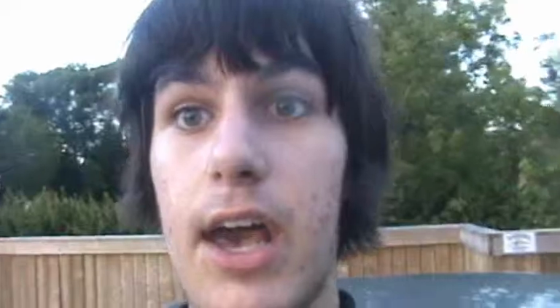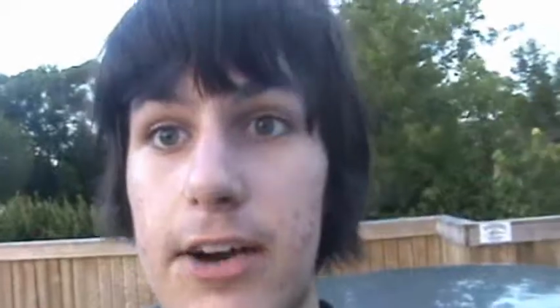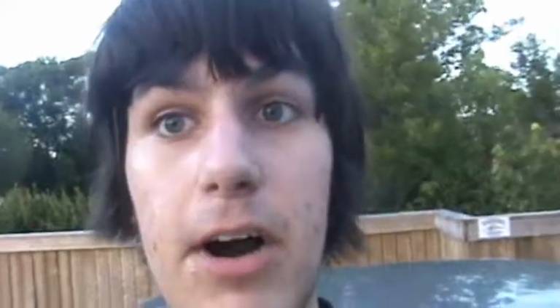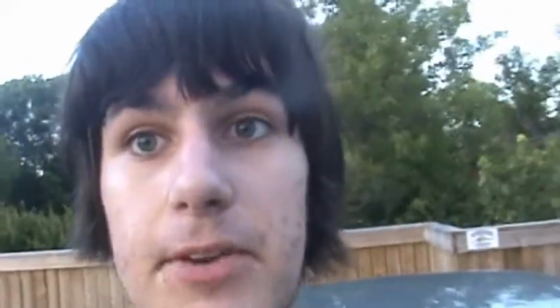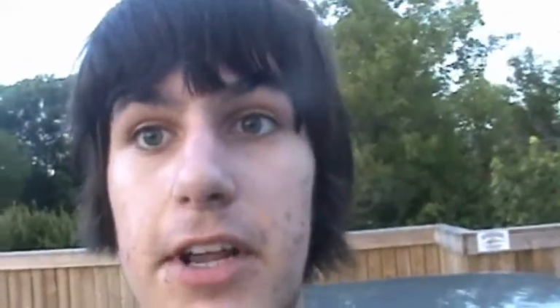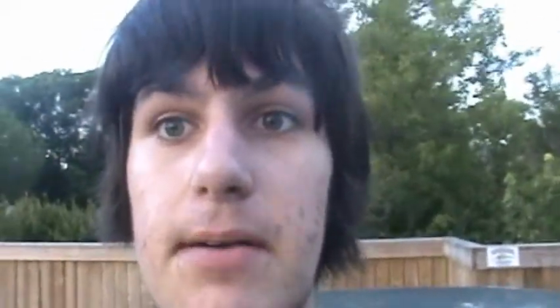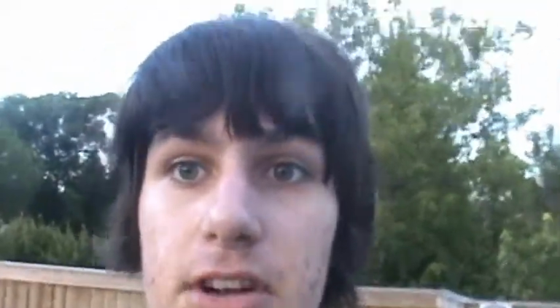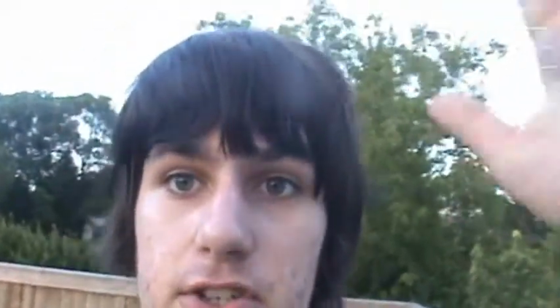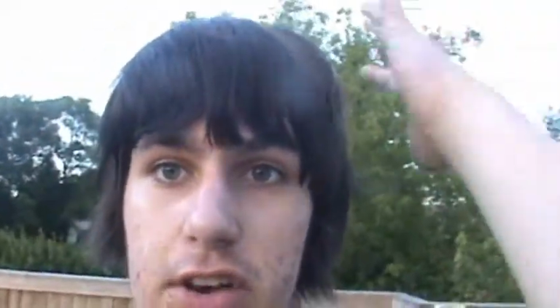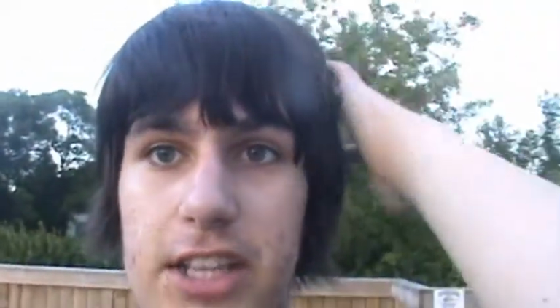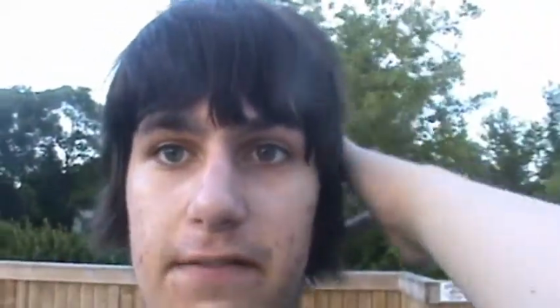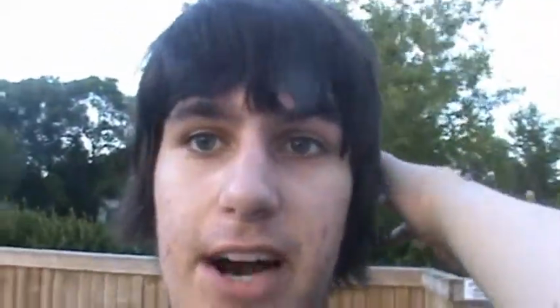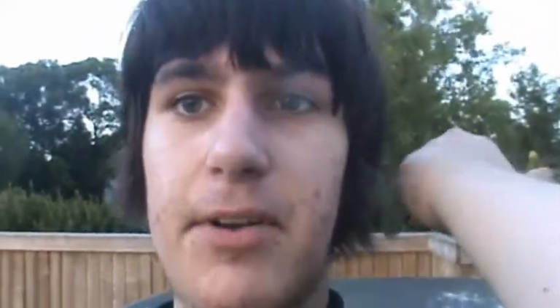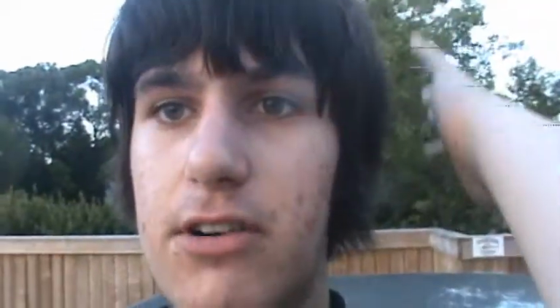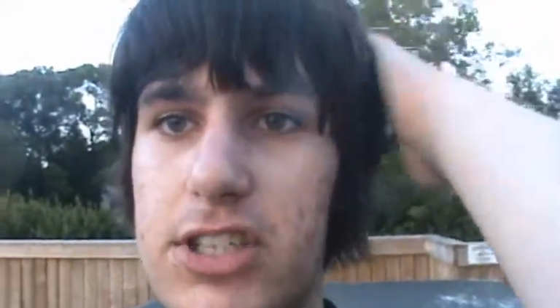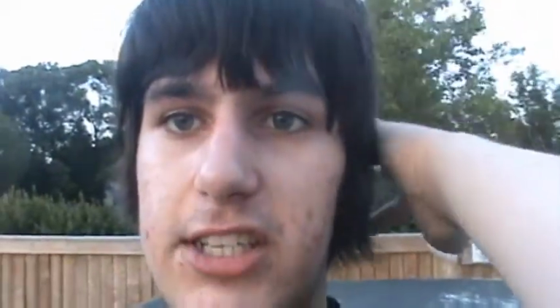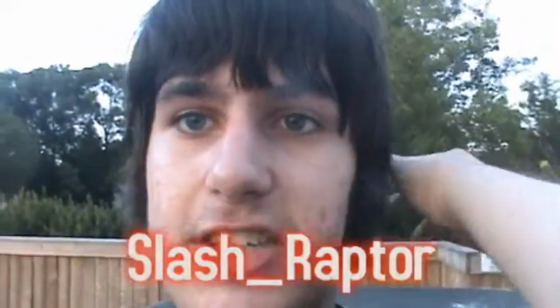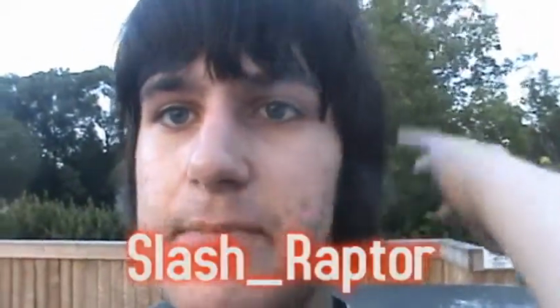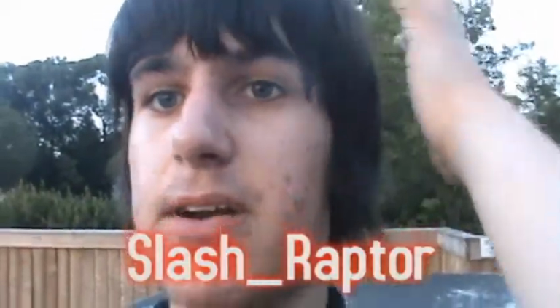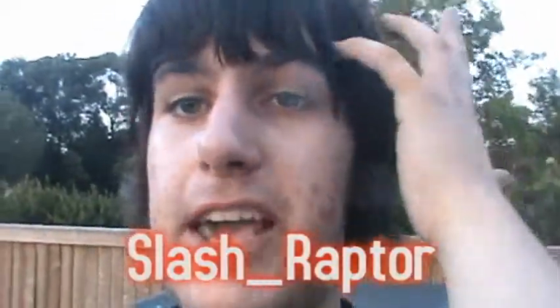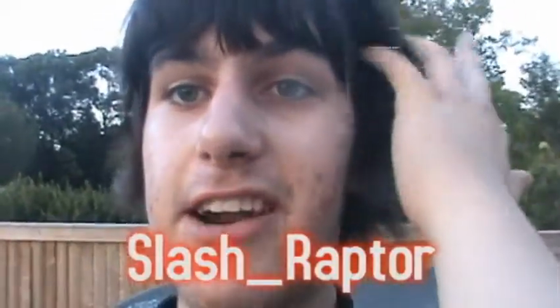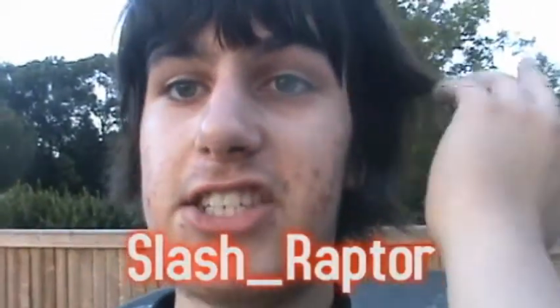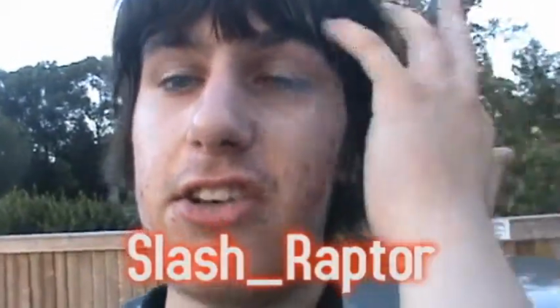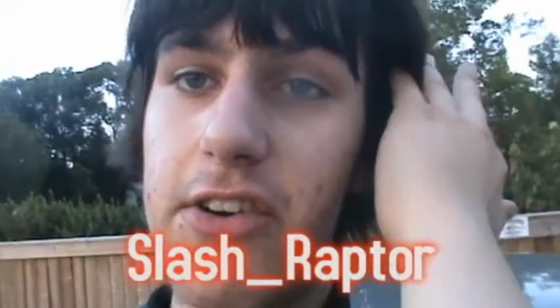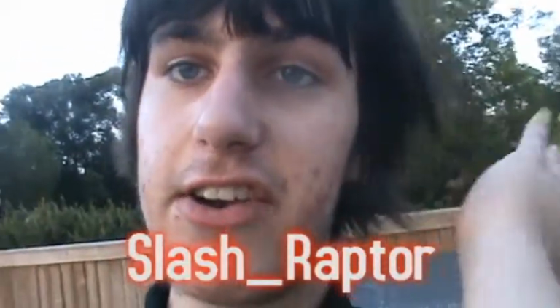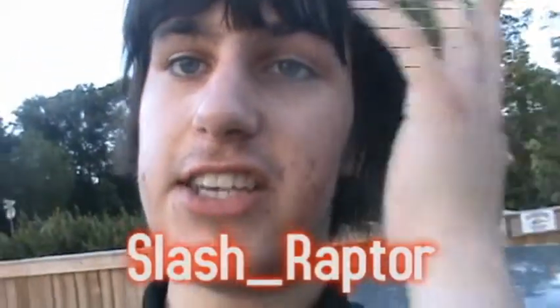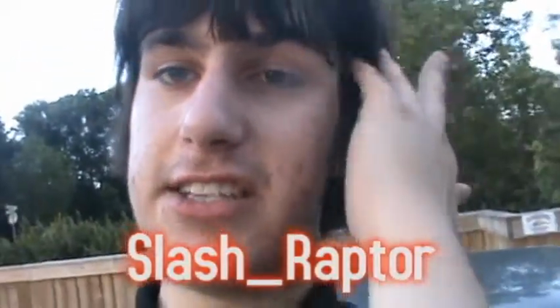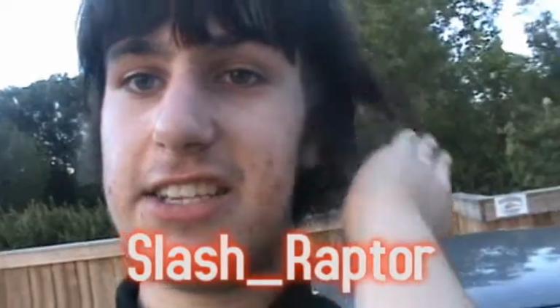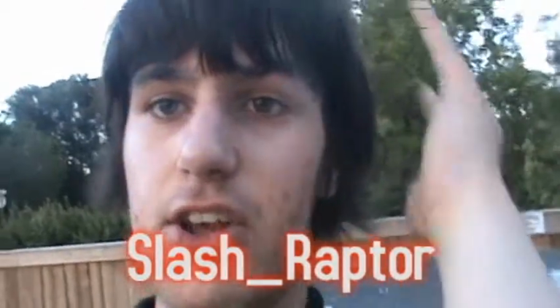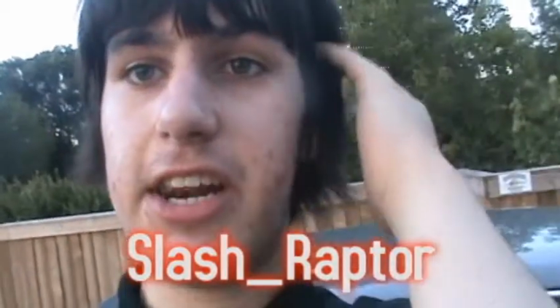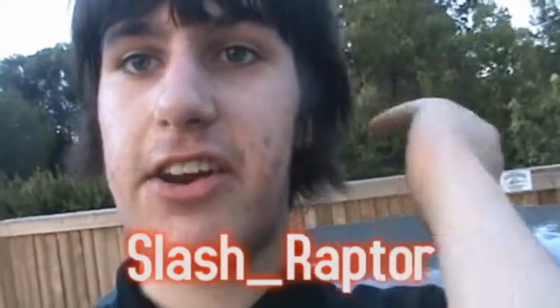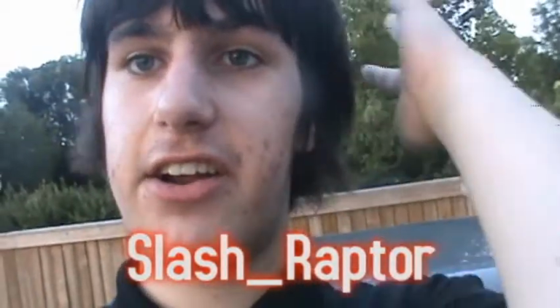Hello and welcome to another episode of Destroying Stuff. I'm your host, SlashRaptor, and my hair is still going crazy because it is still windy out here.